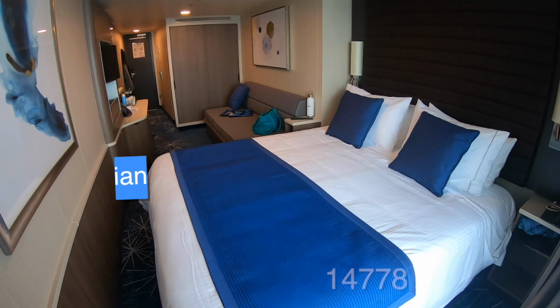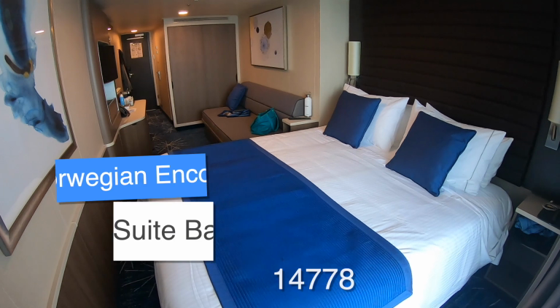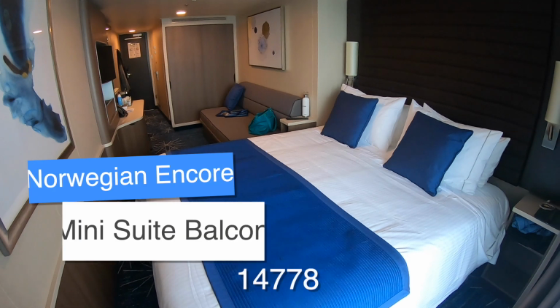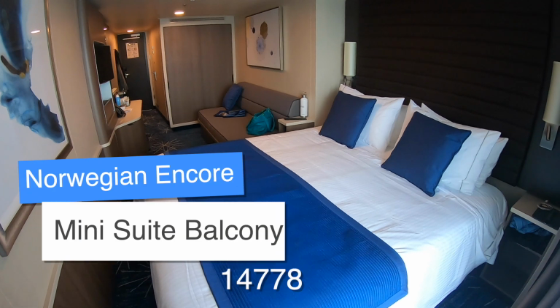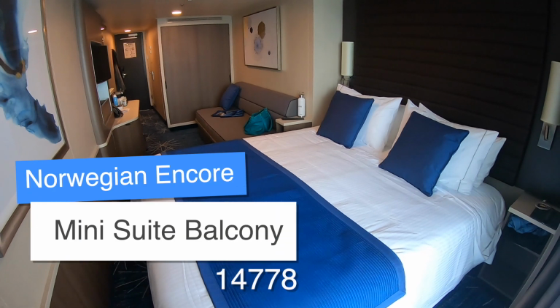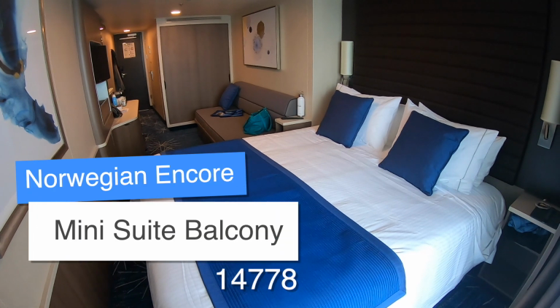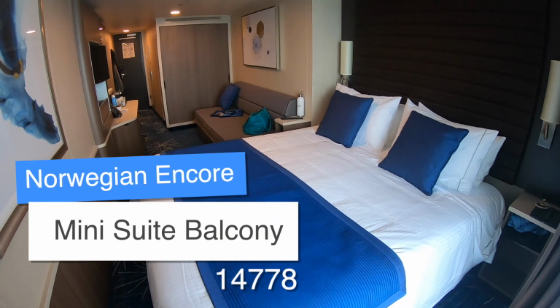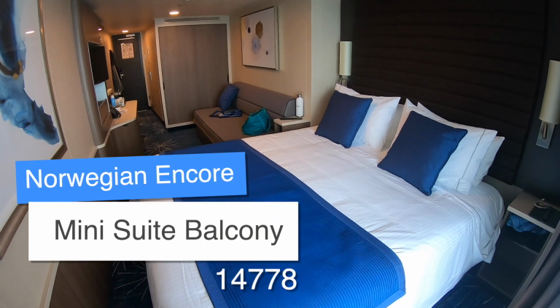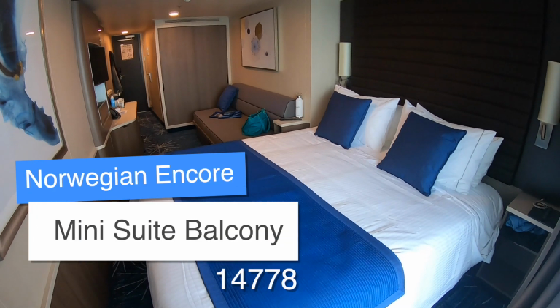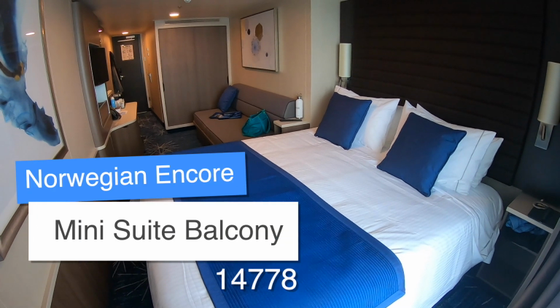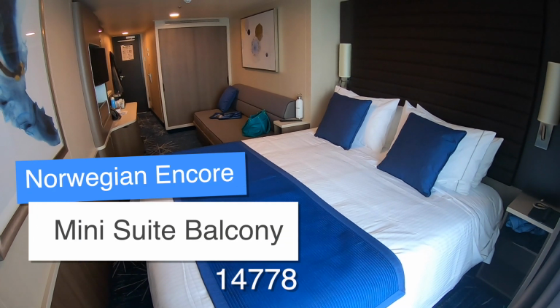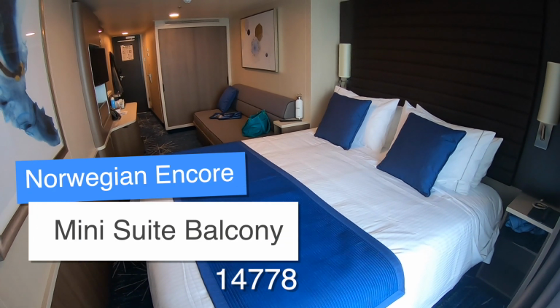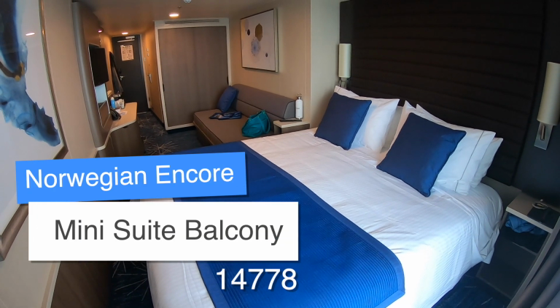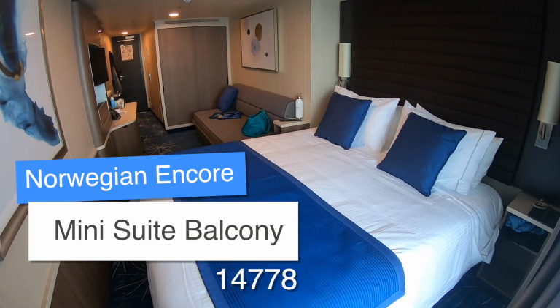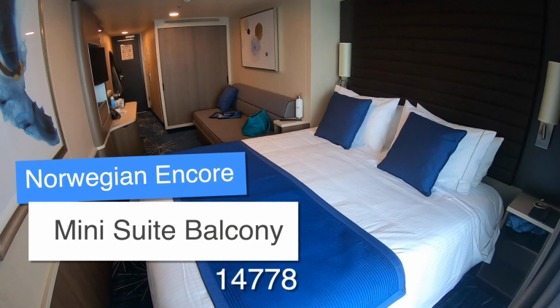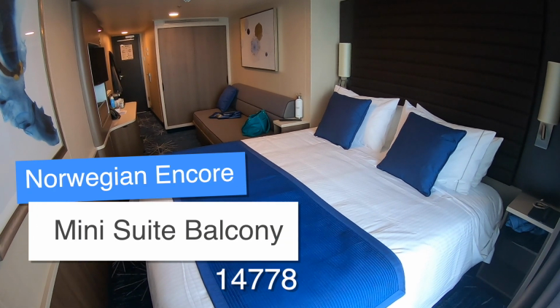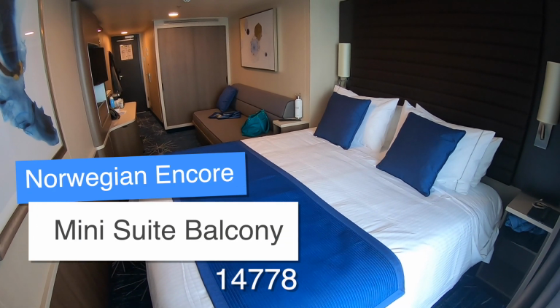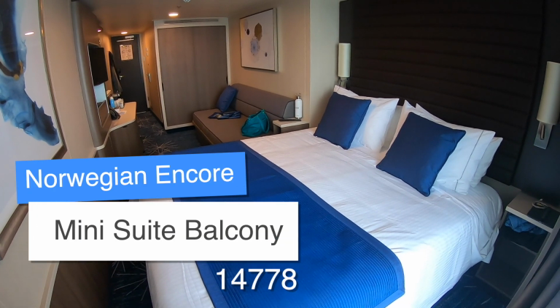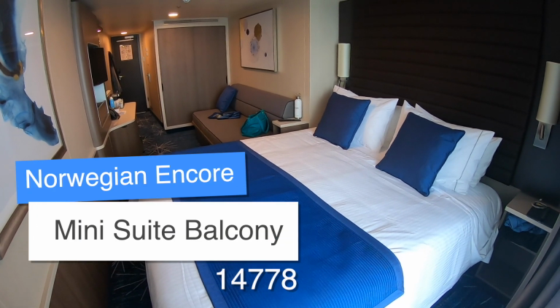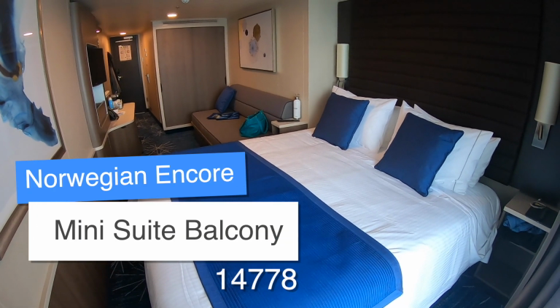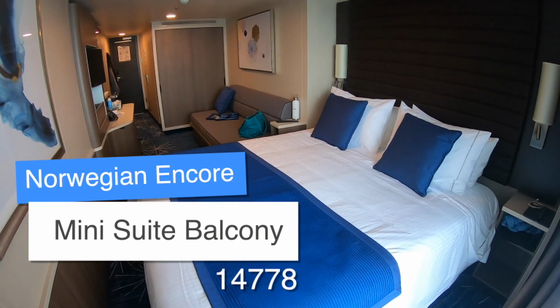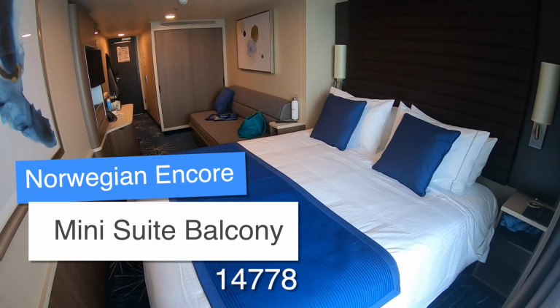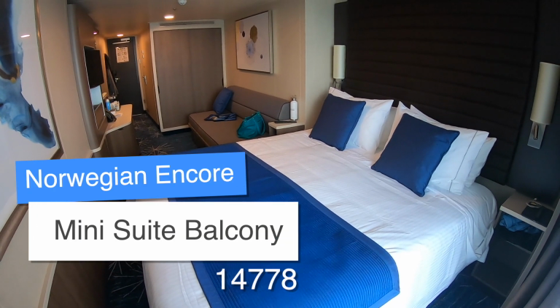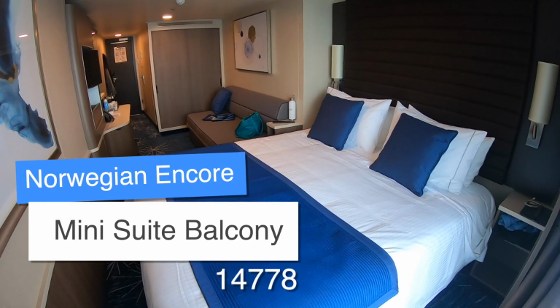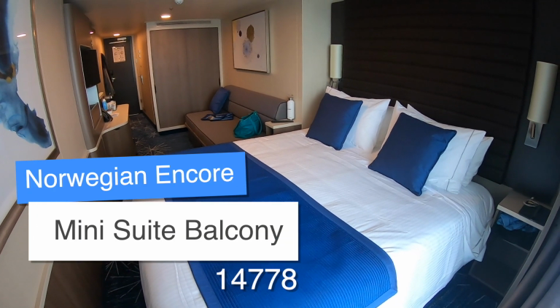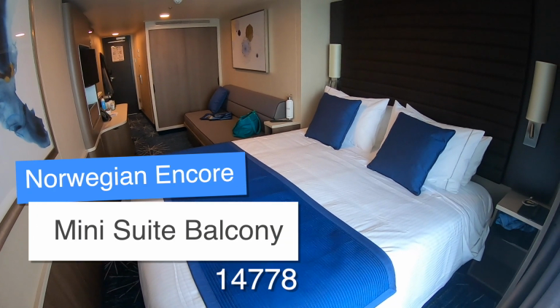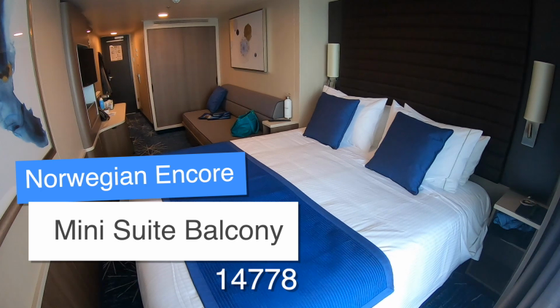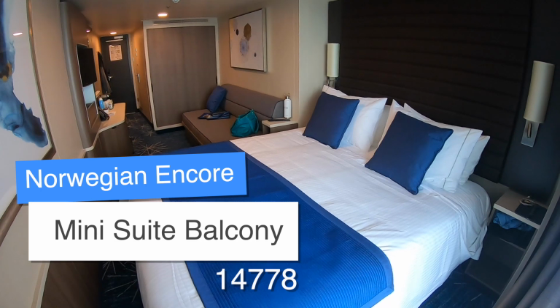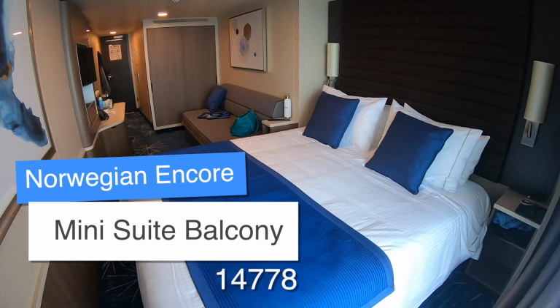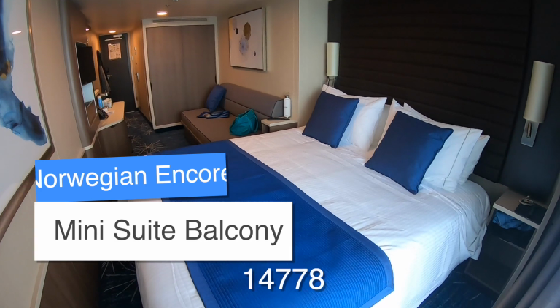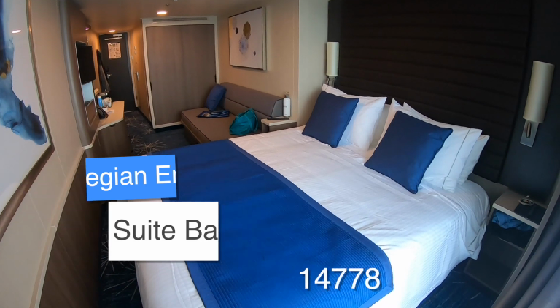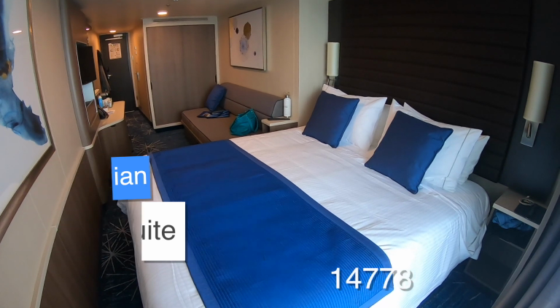Welcome on board Norwegian Encore. We're in a mini suite balcony cabin and this is cabin 14778.